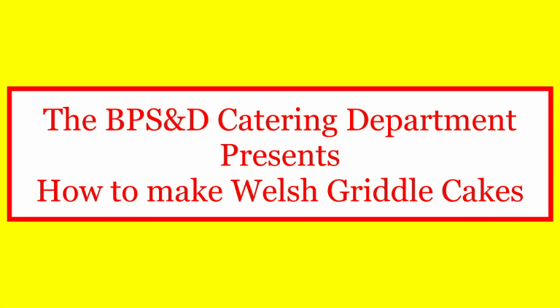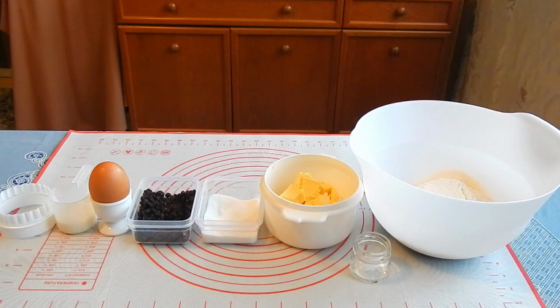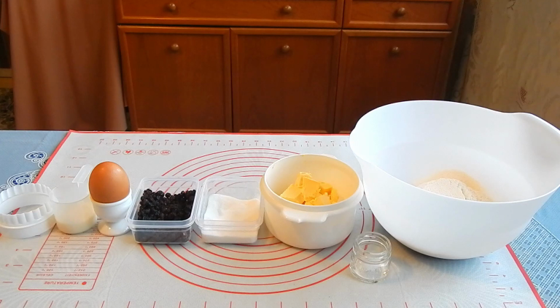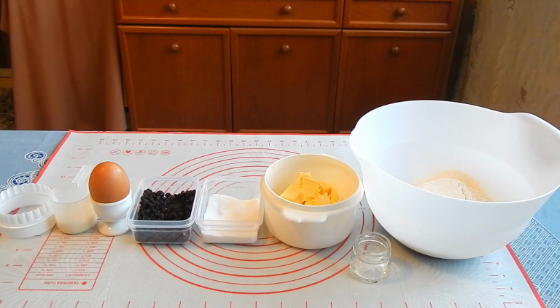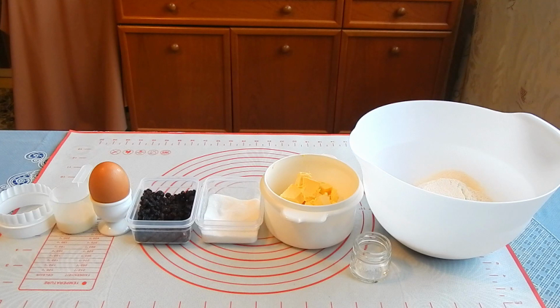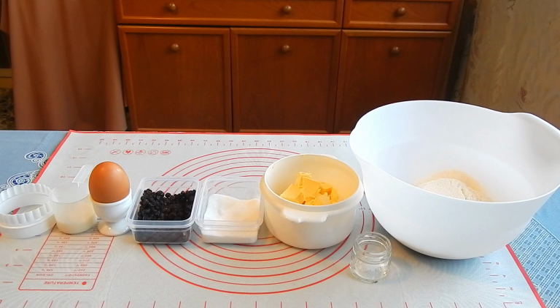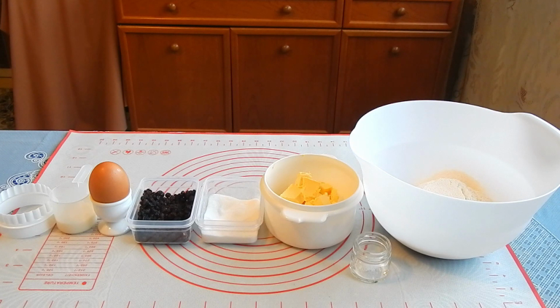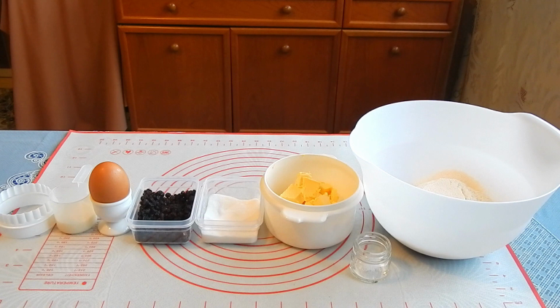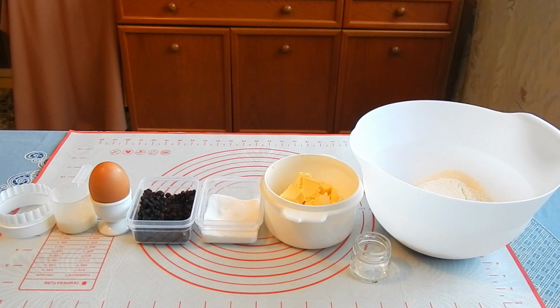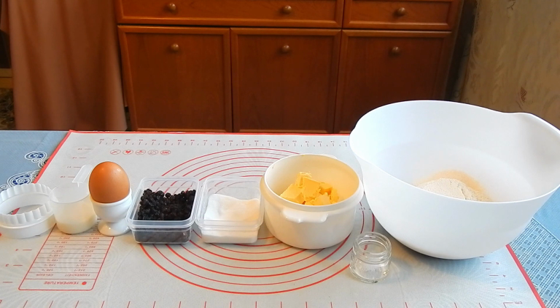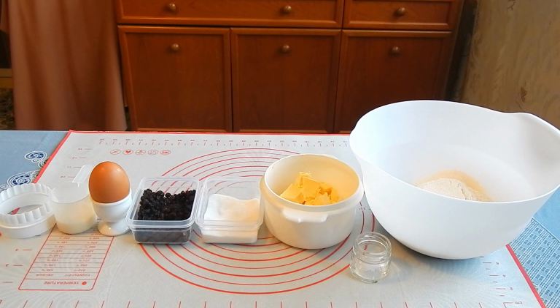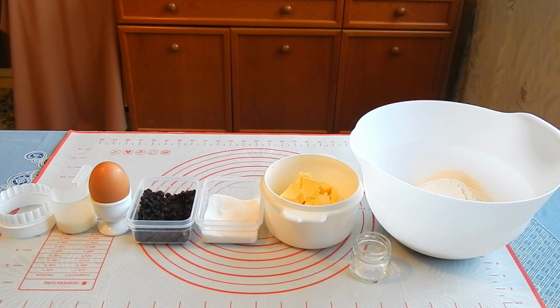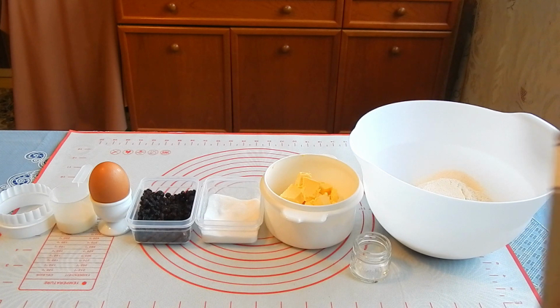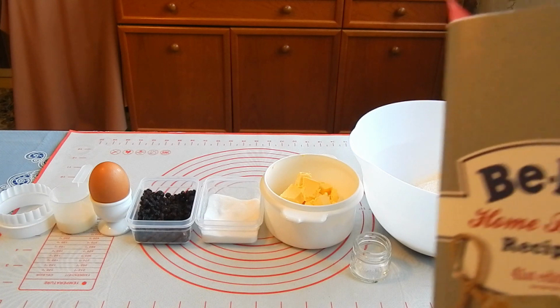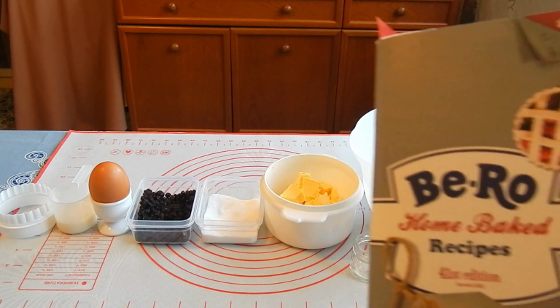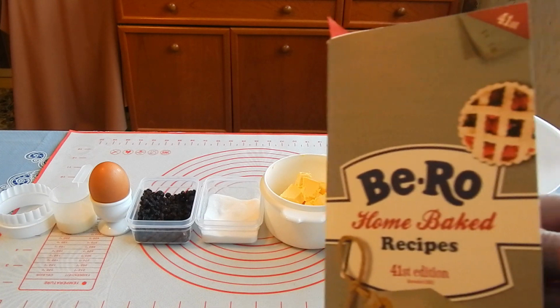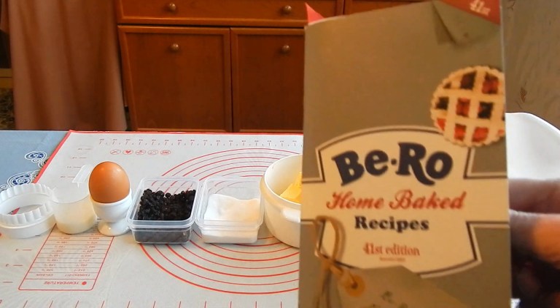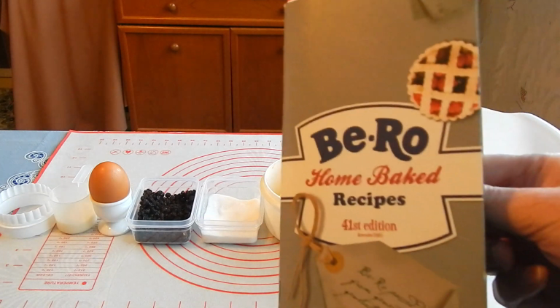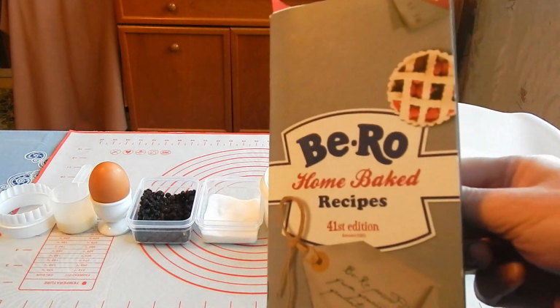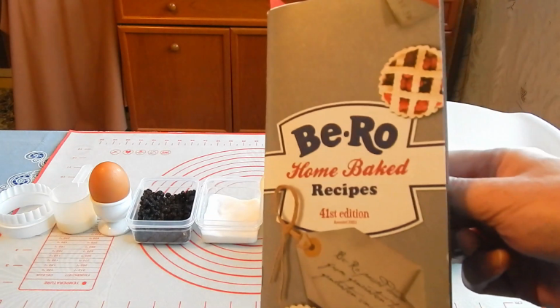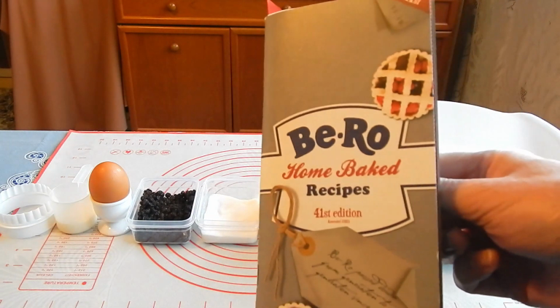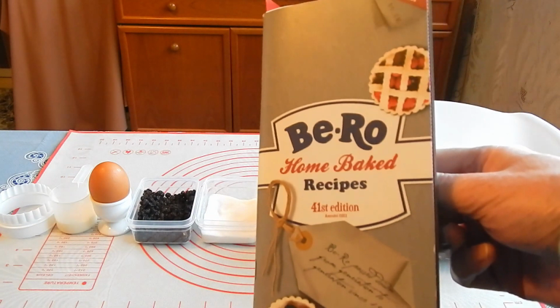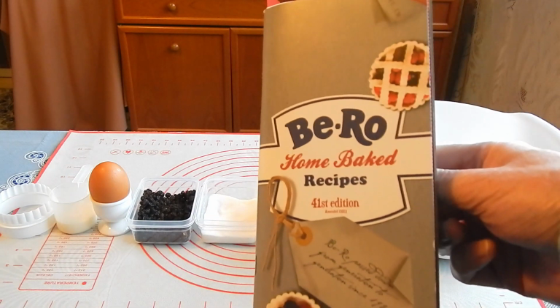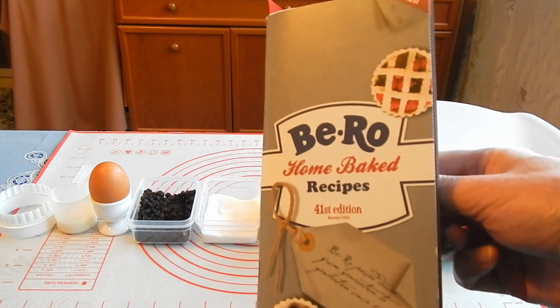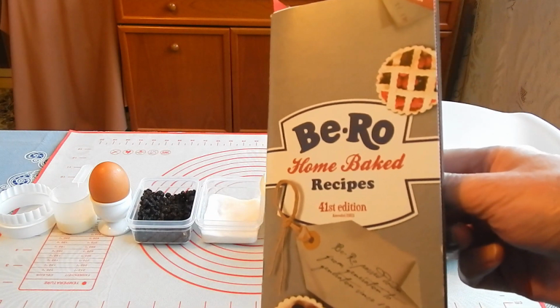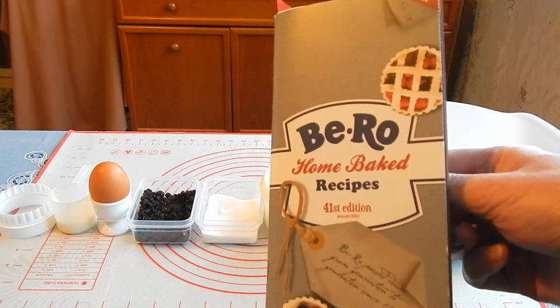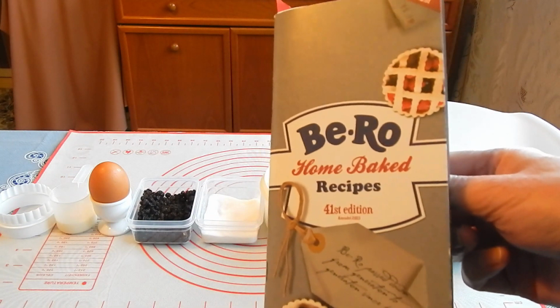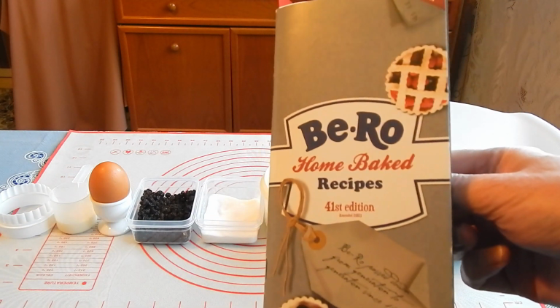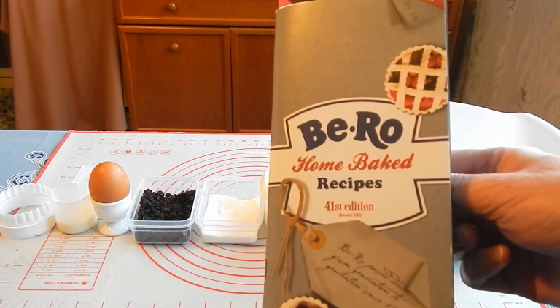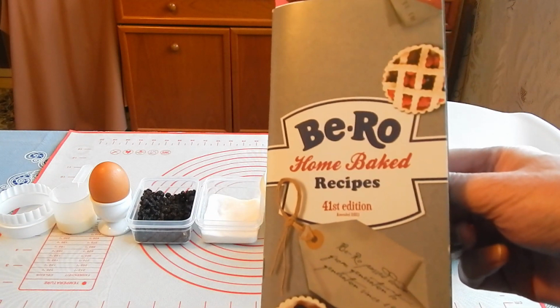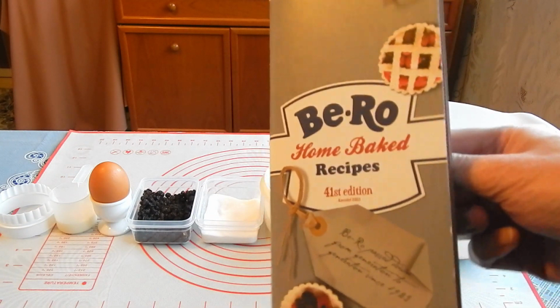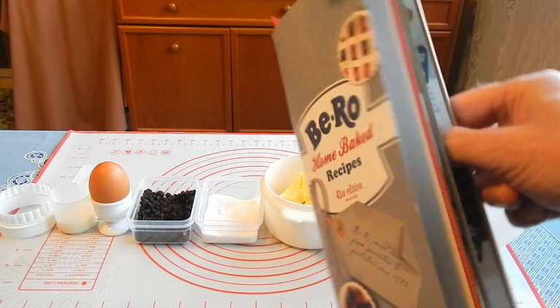Welsh Griddle Cakes. The Biro Home Recipes, 41st Edition.